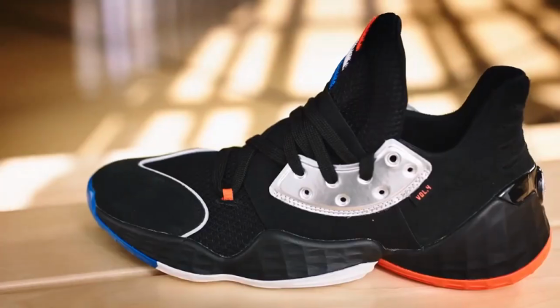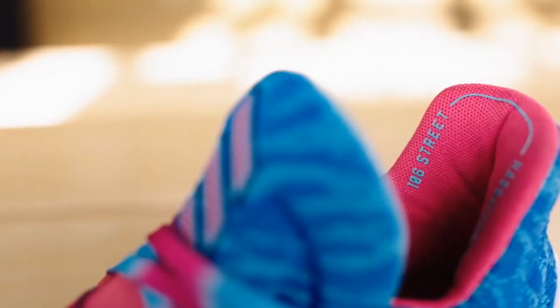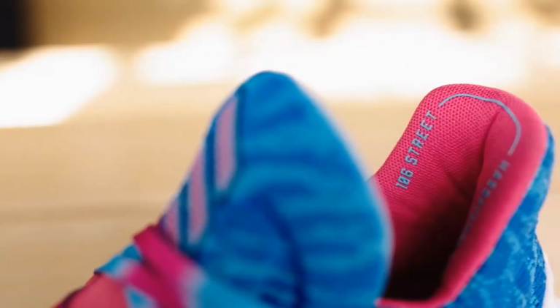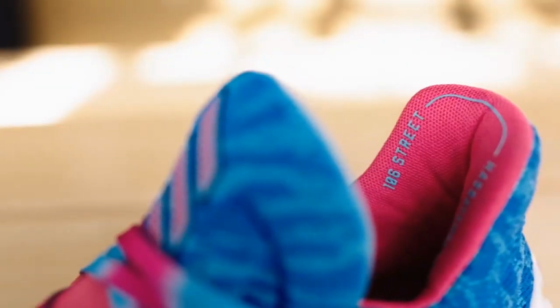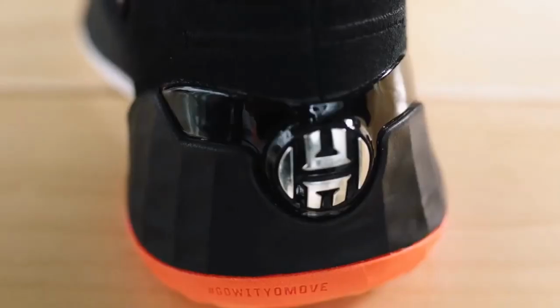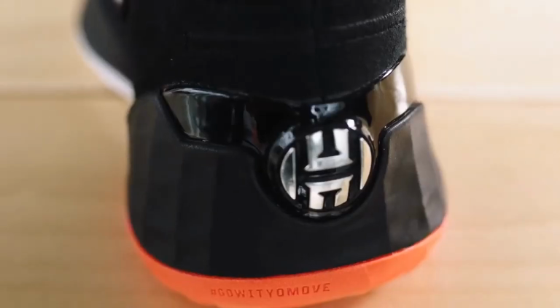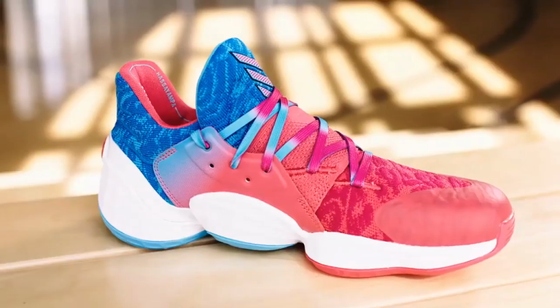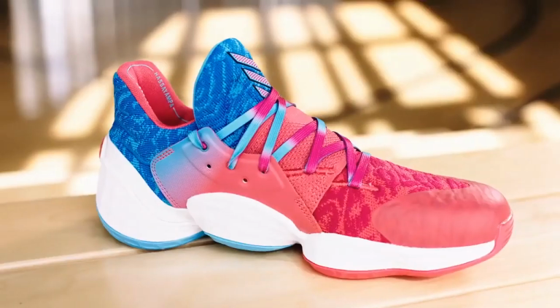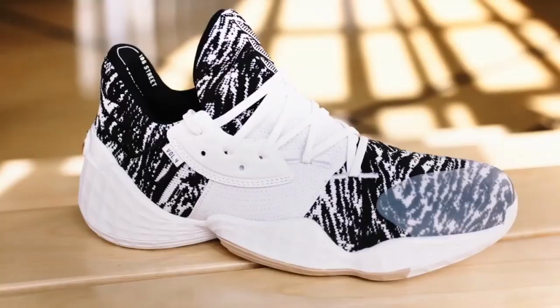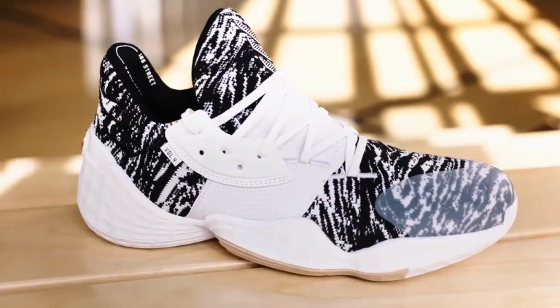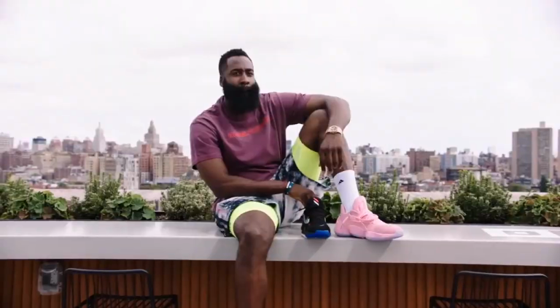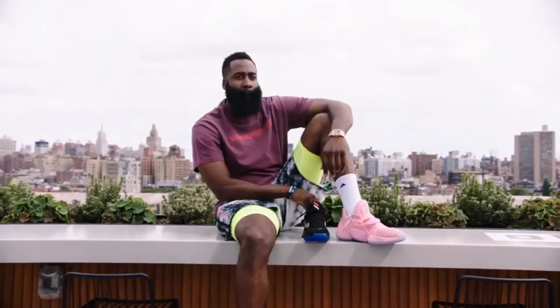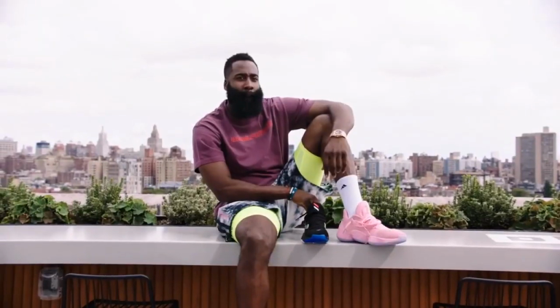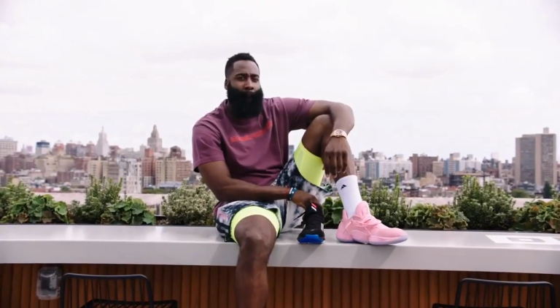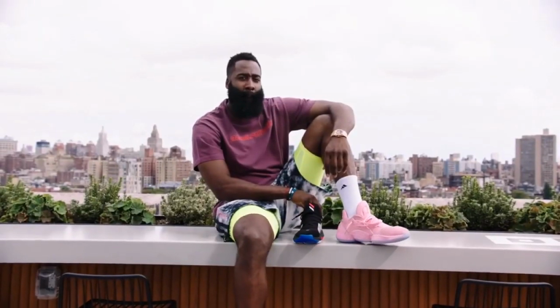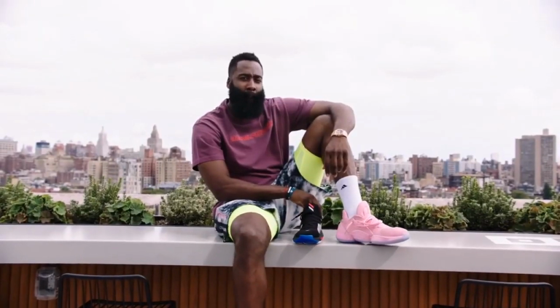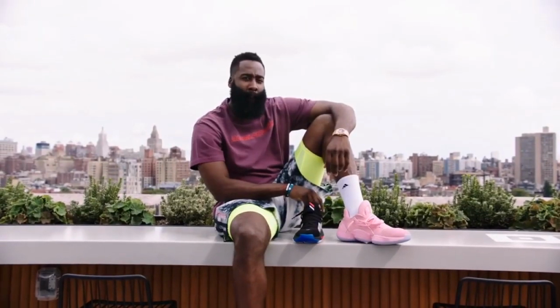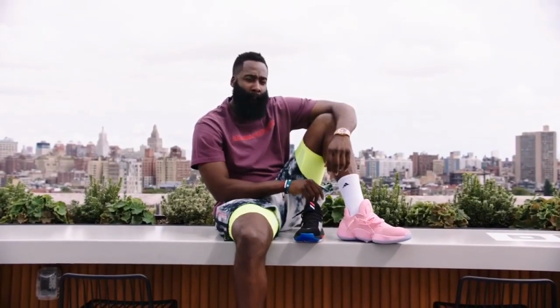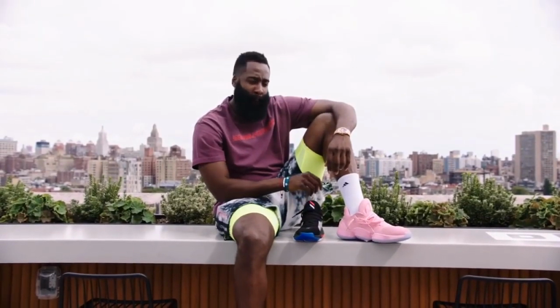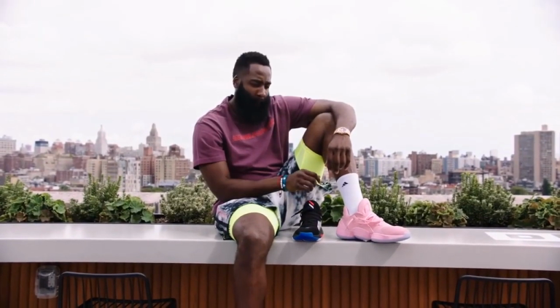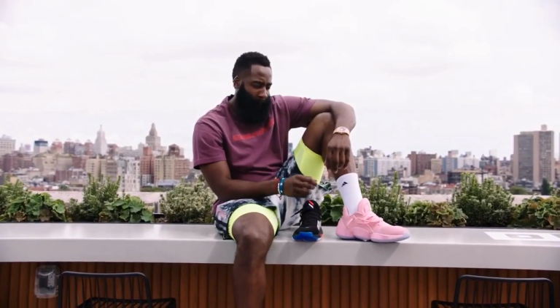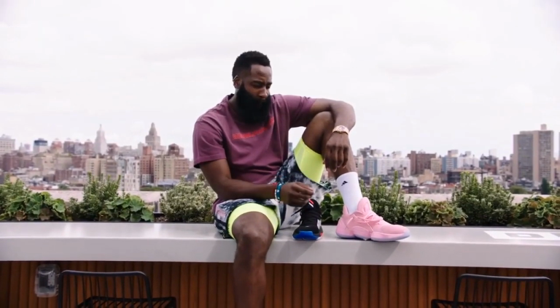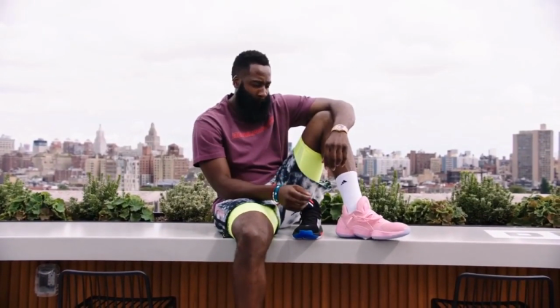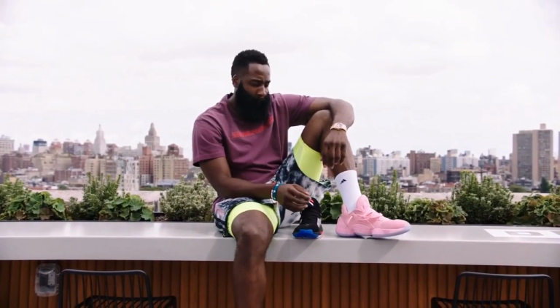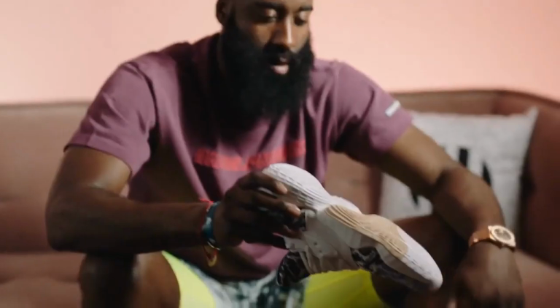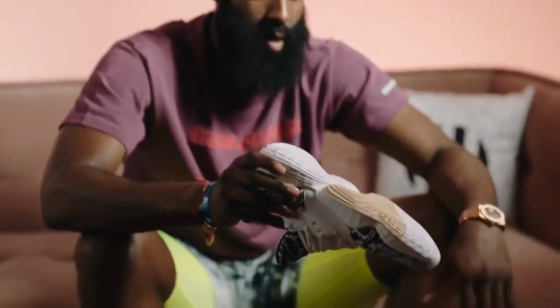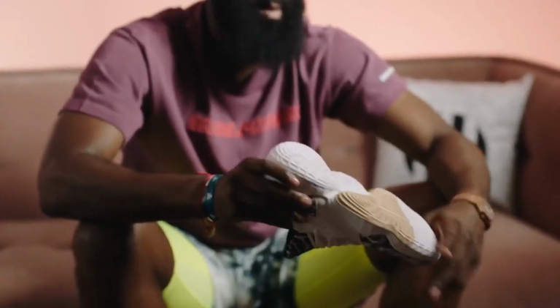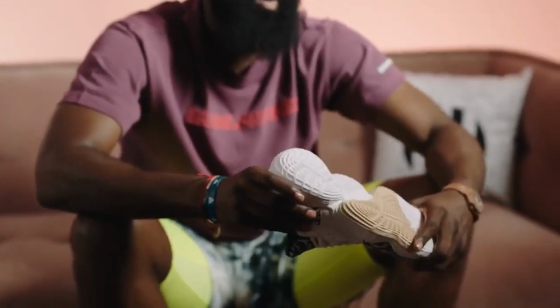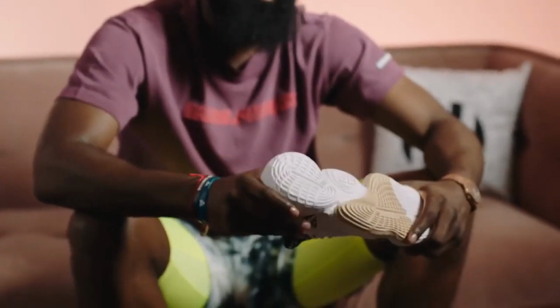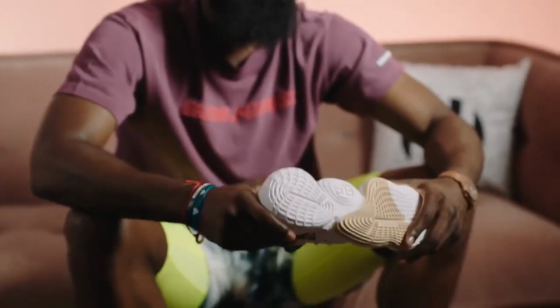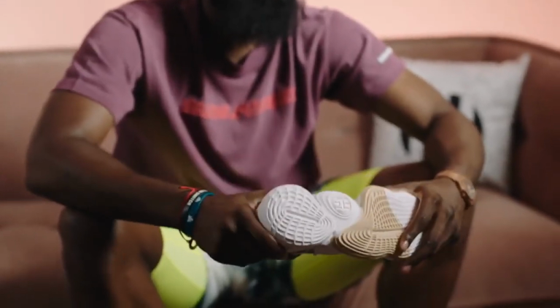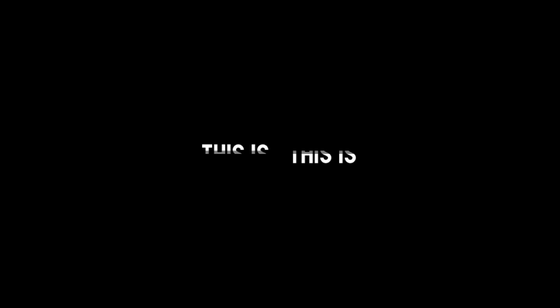Harden Volume 4, 2019. Did Adidas just redeem the Harden Signature line? This is Topic Tackle. Let's go.